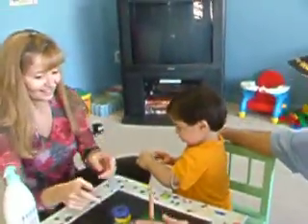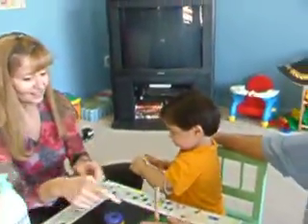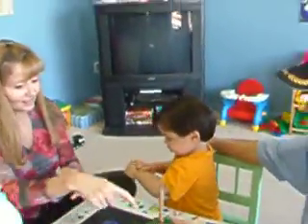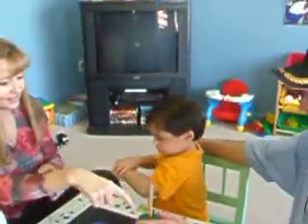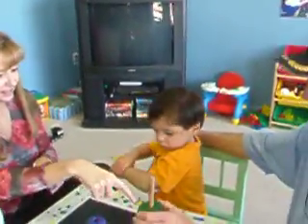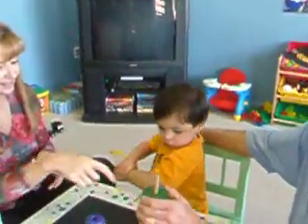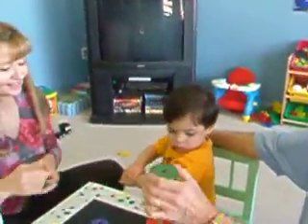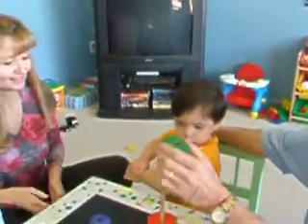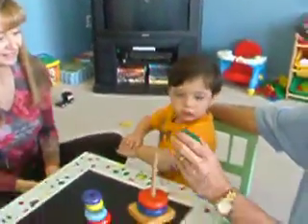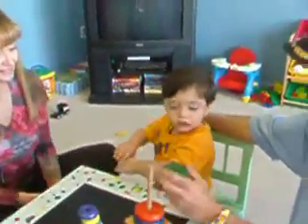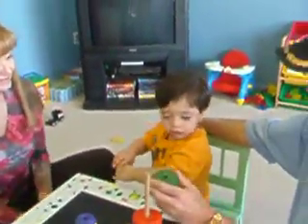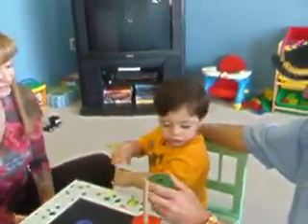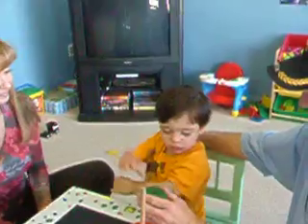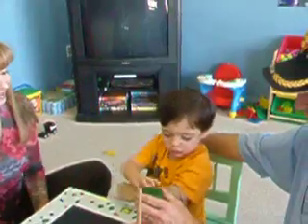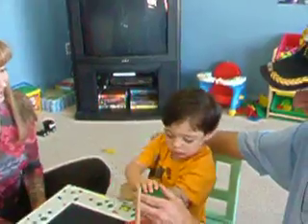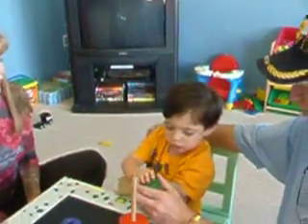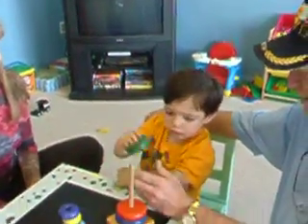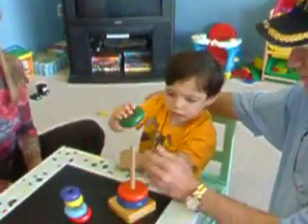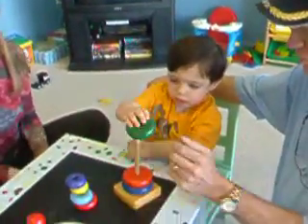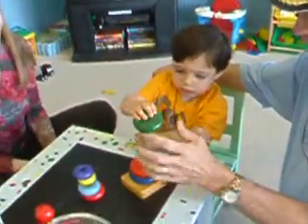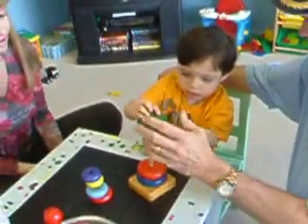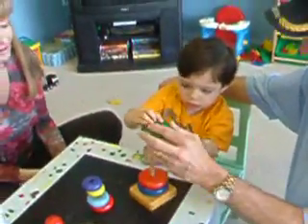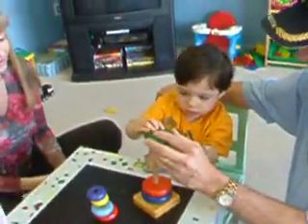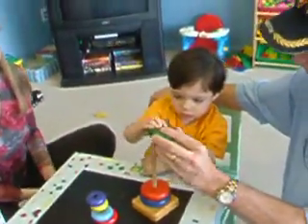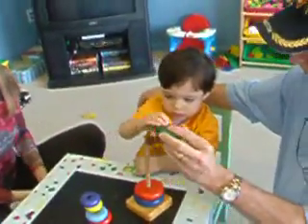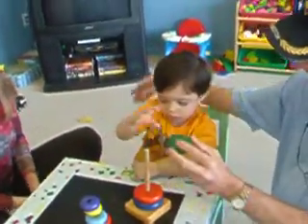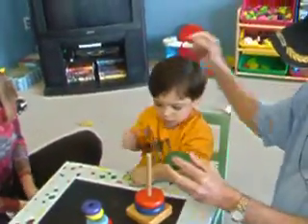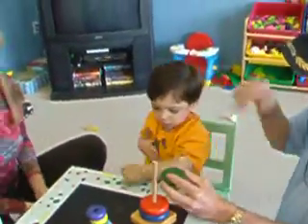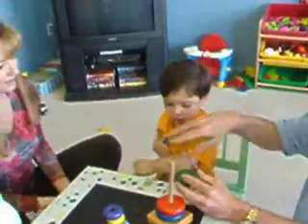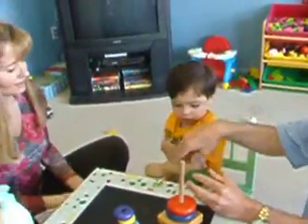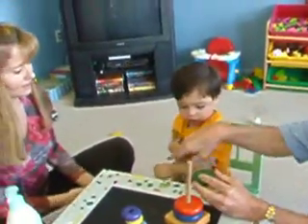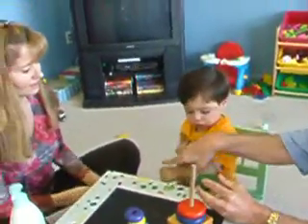Here you go. Look, look. Show mom how you did that. Oh, no. Use this hand. Just show her this hand.